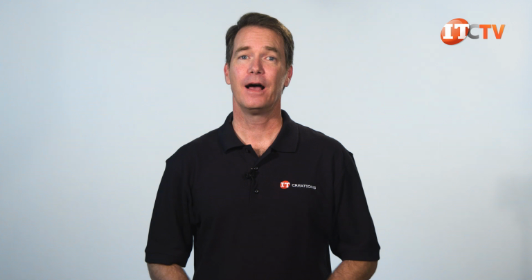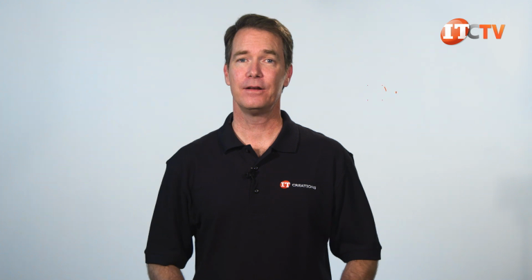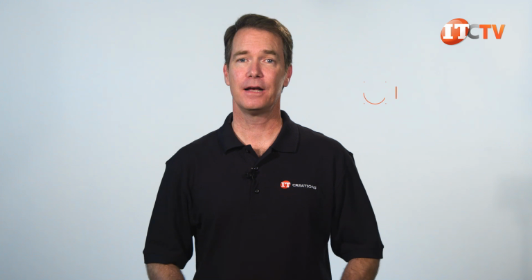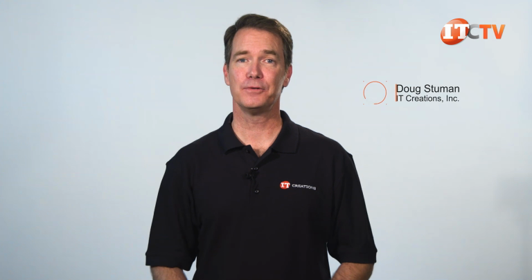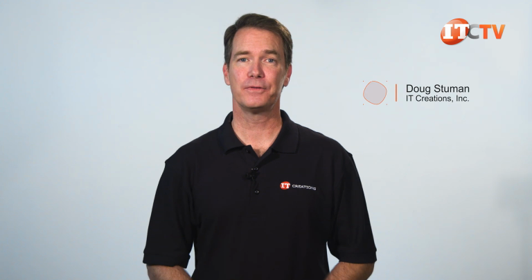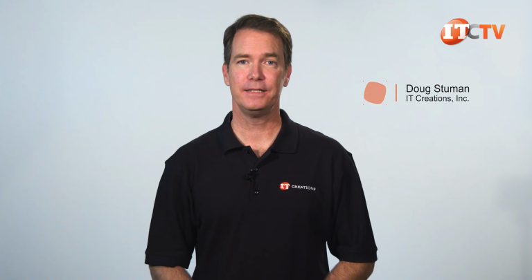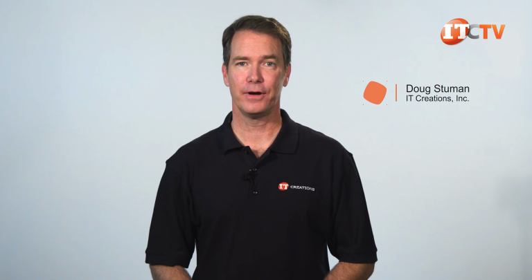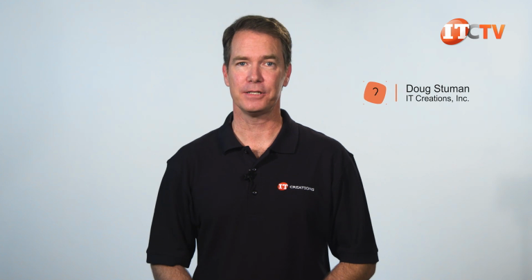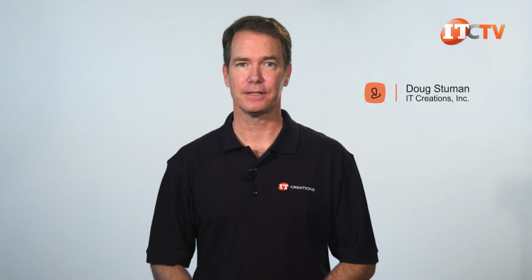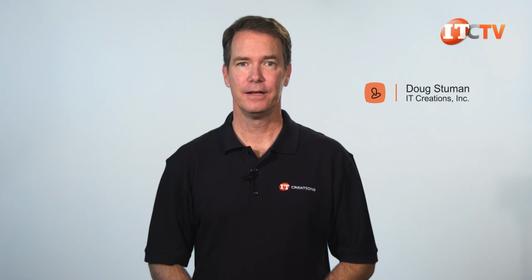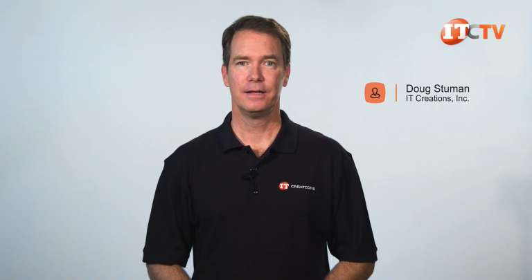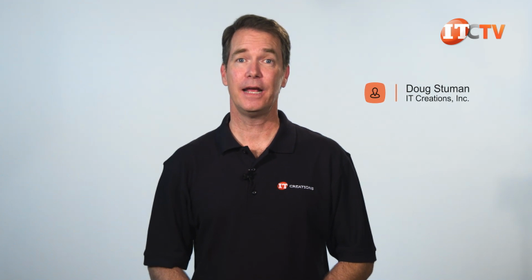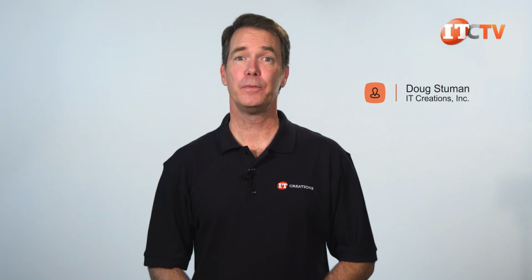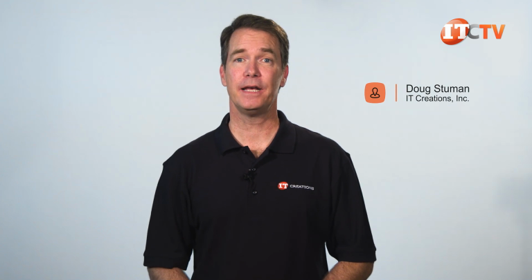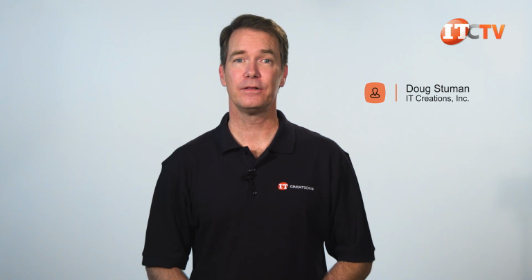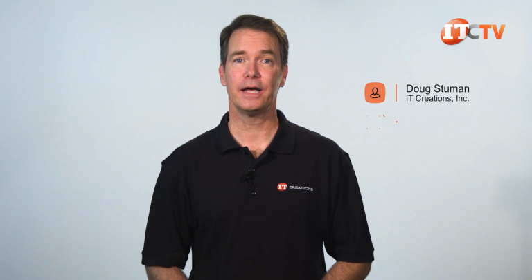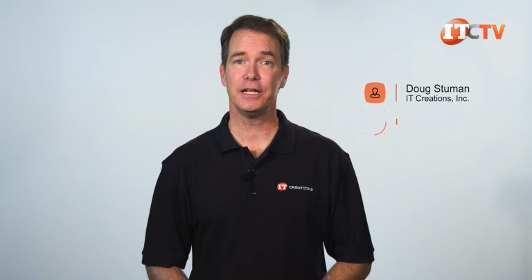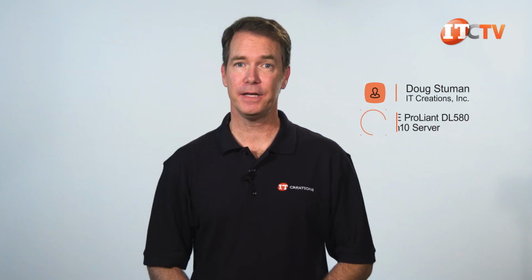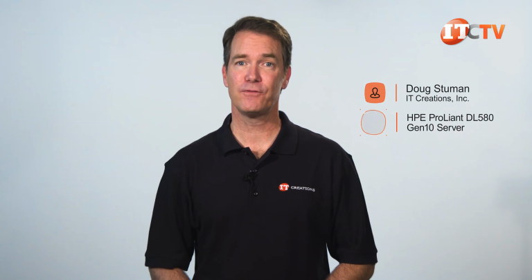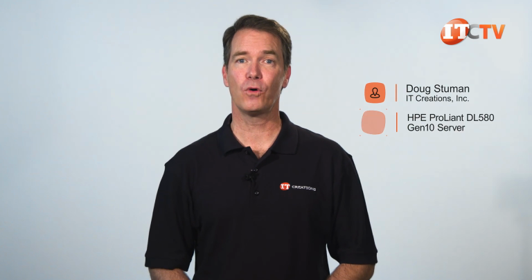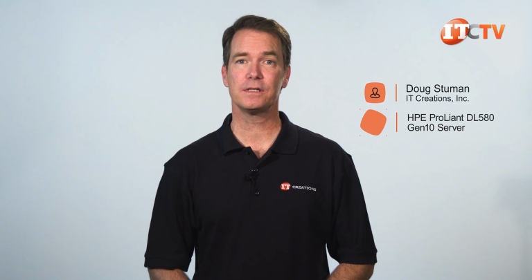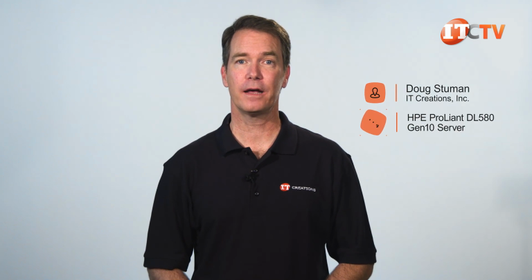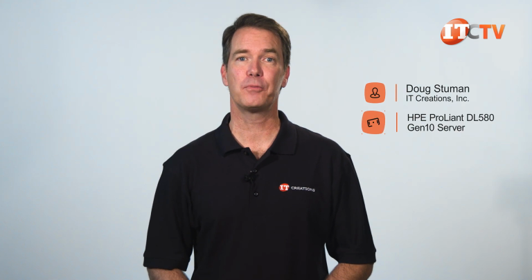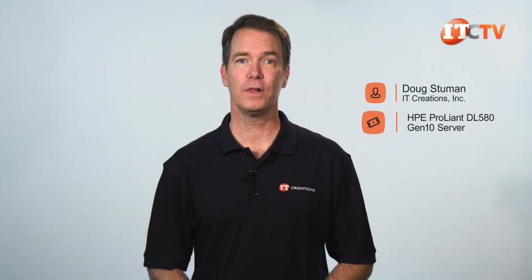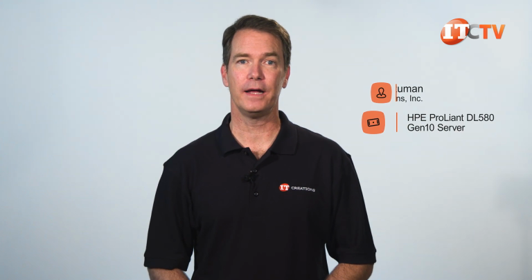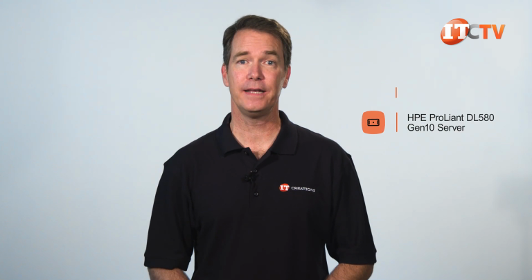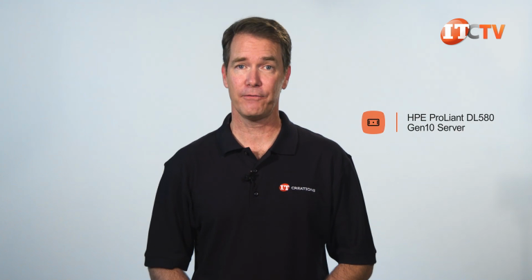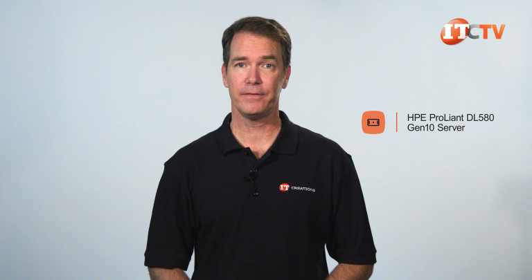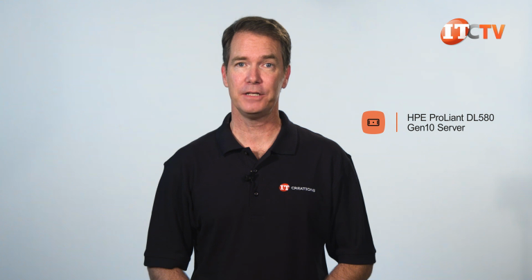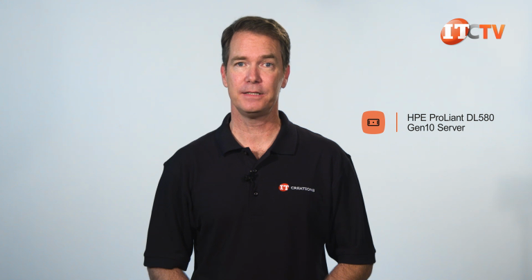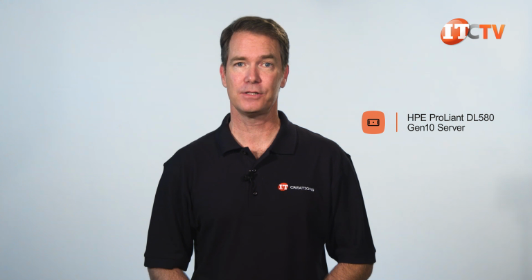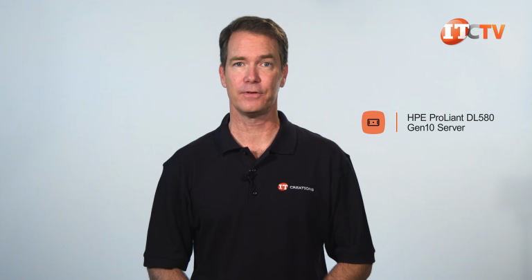Hi there, Doug Stewin with IT Creations. Today we'll be taking a look at HPE's 4-socket ProLiant DL580 Gen10 server.